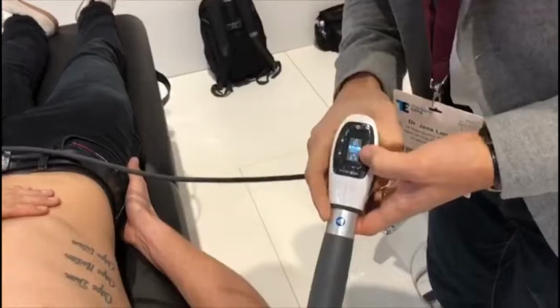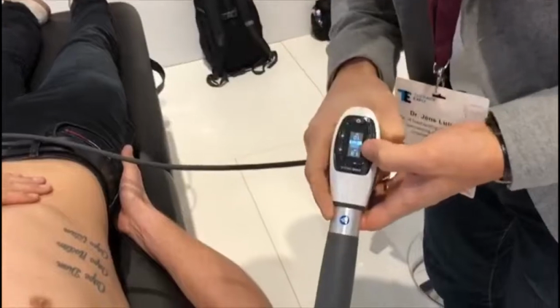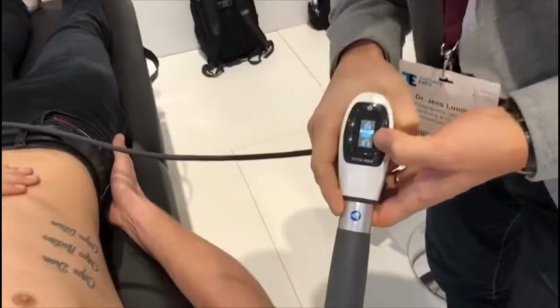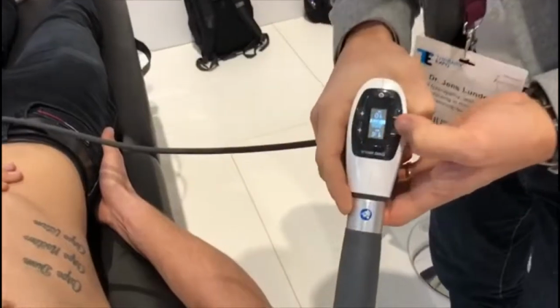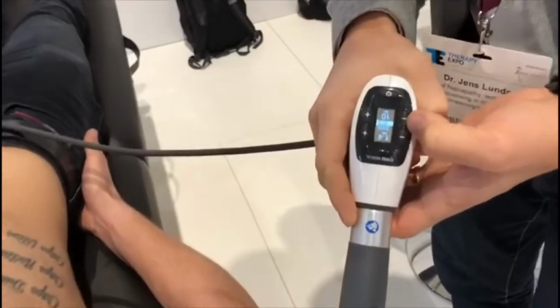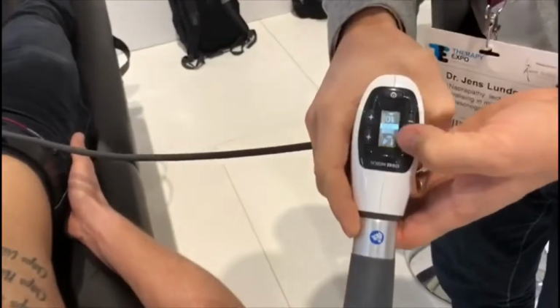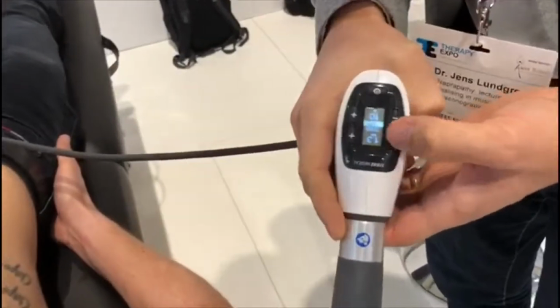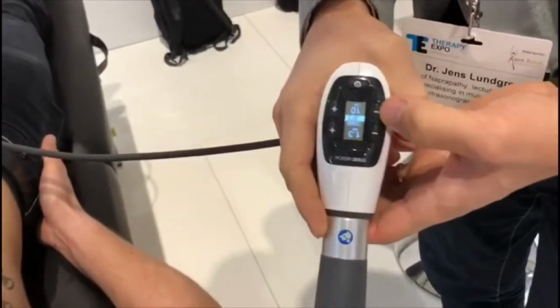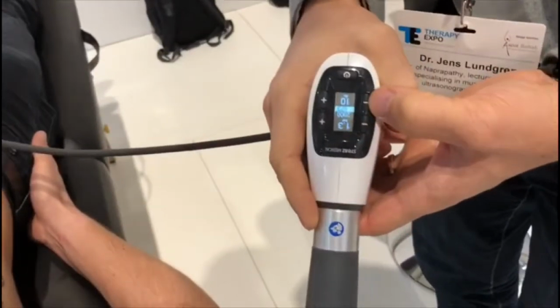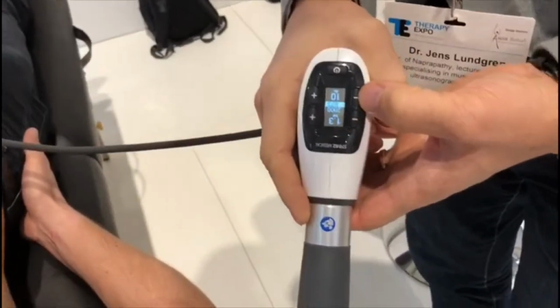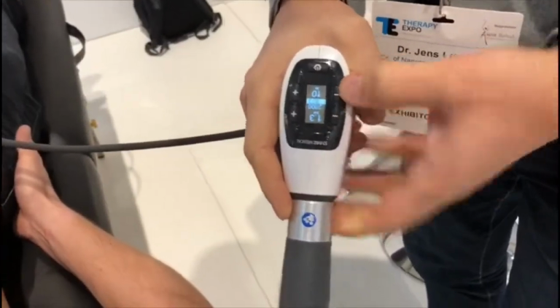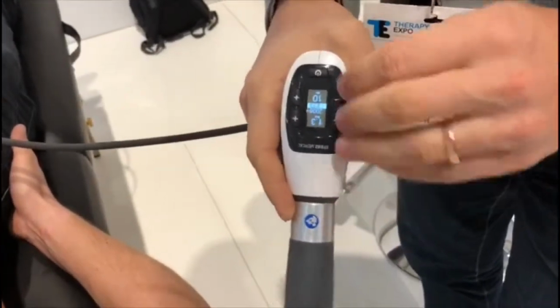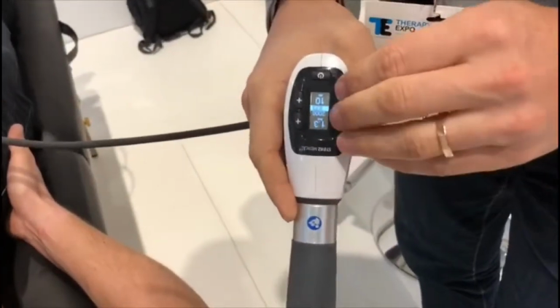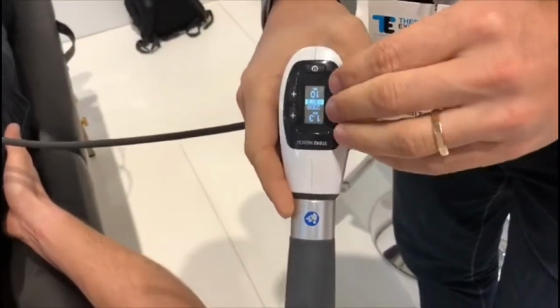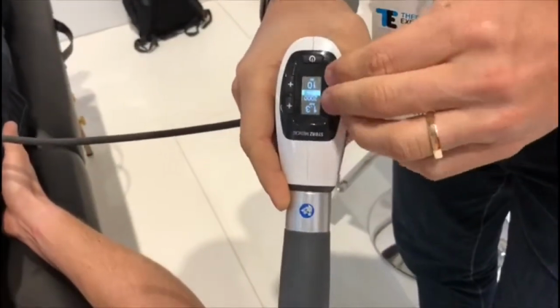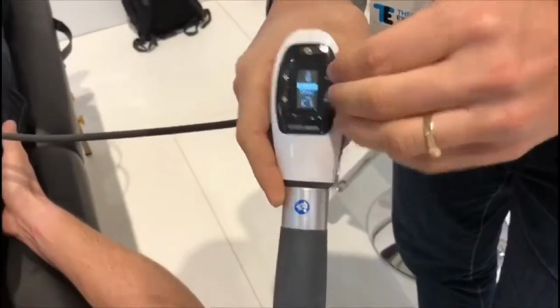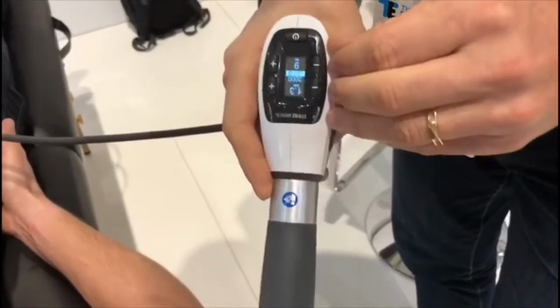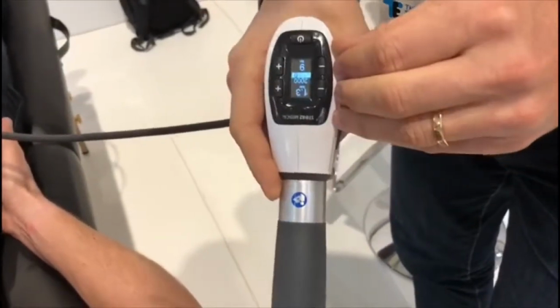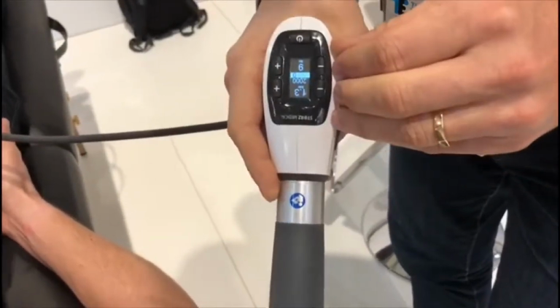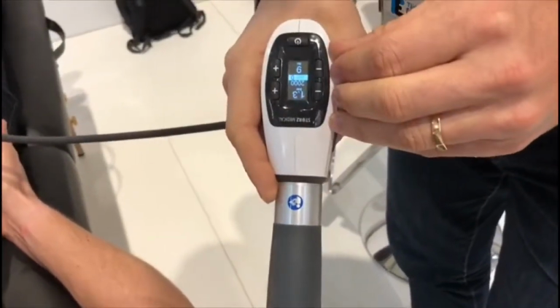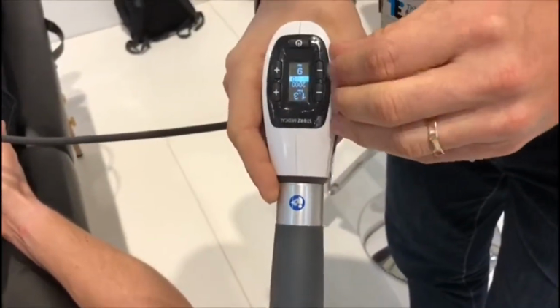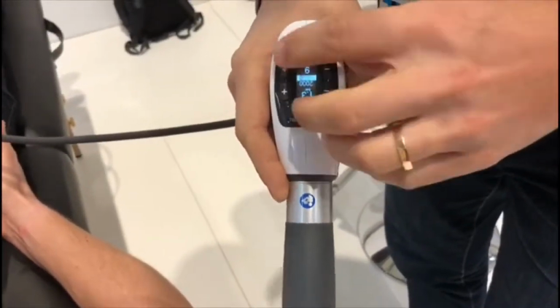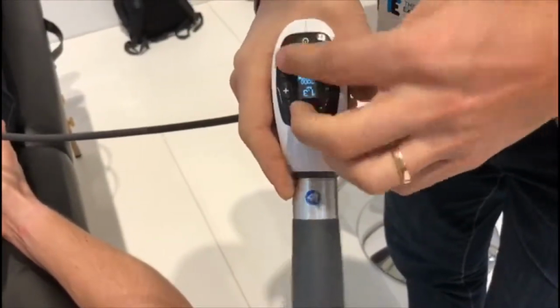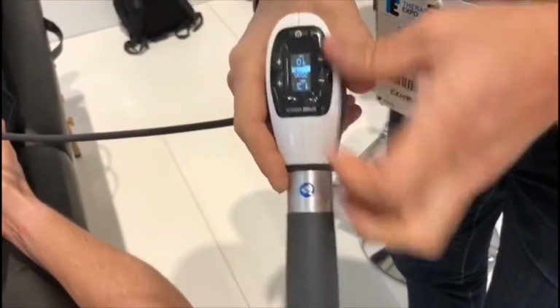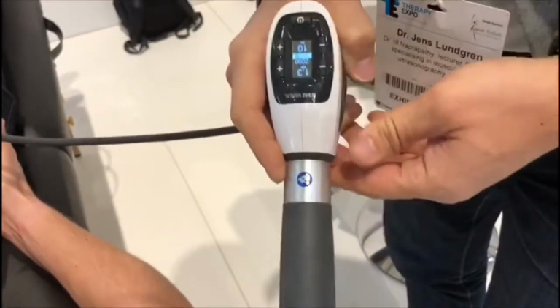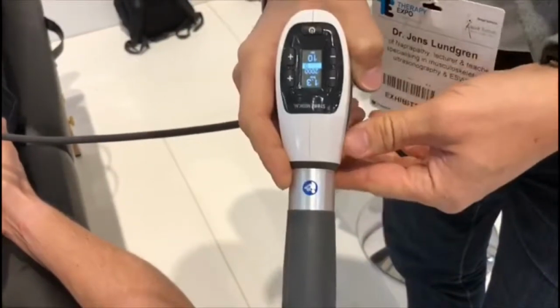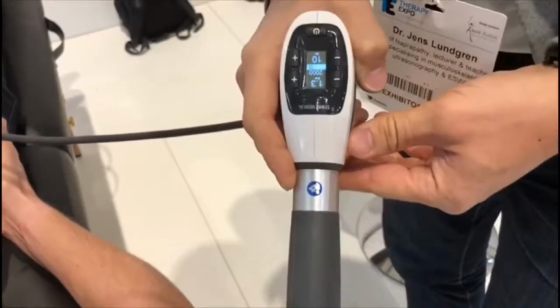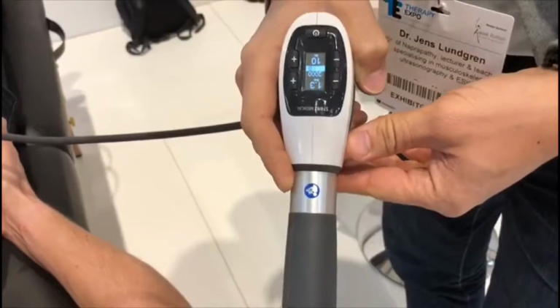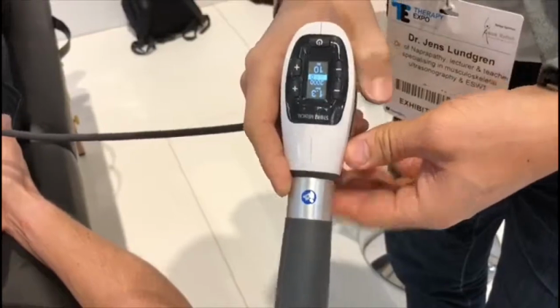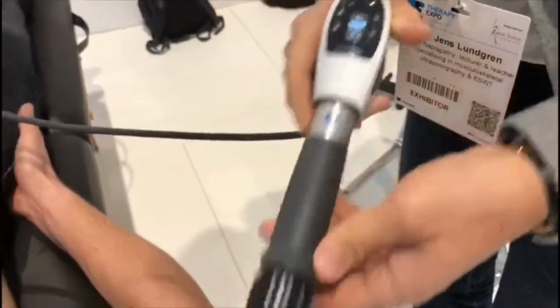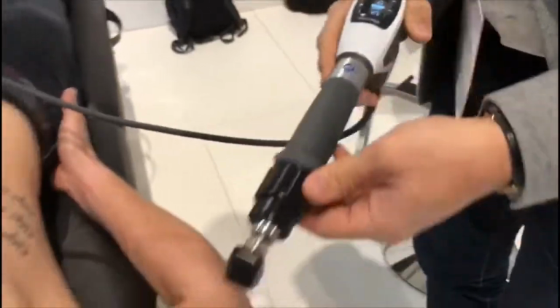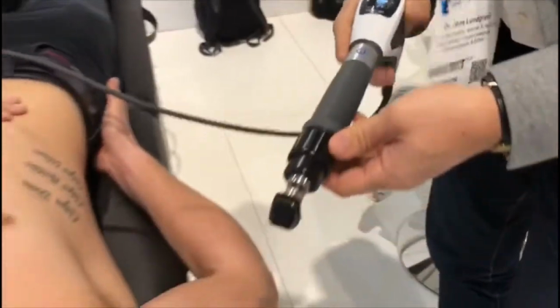Lower the energy to 1.3. I reset the counting system, like that. That's a good setting.